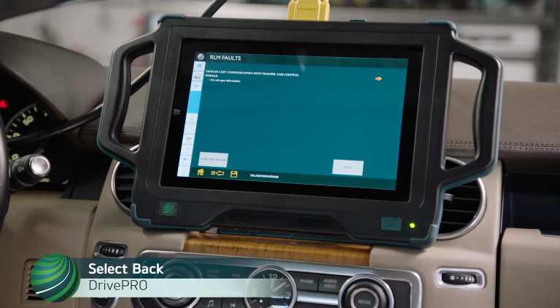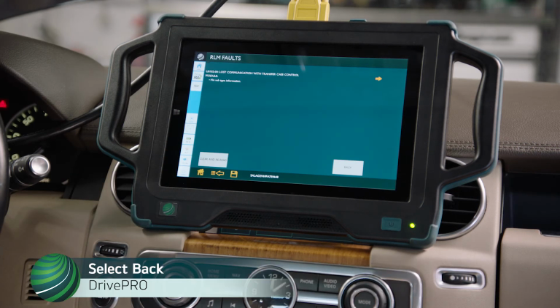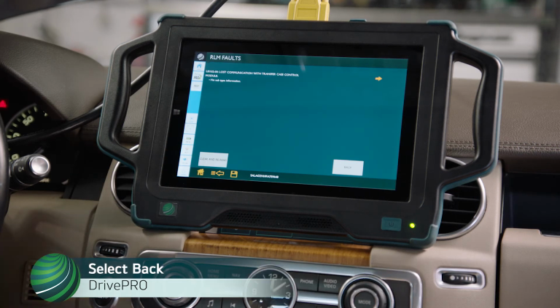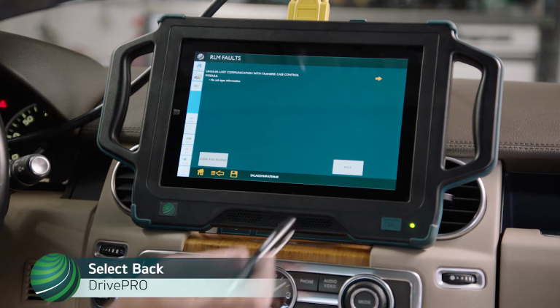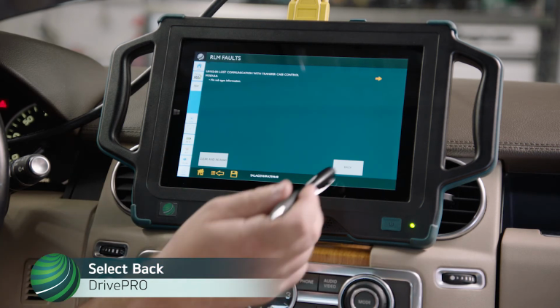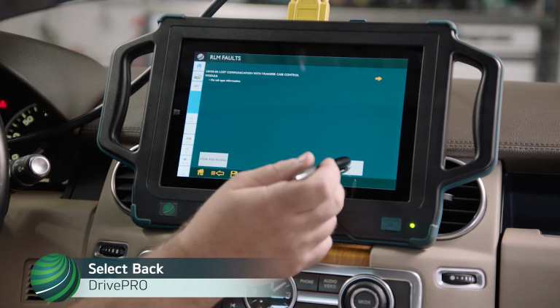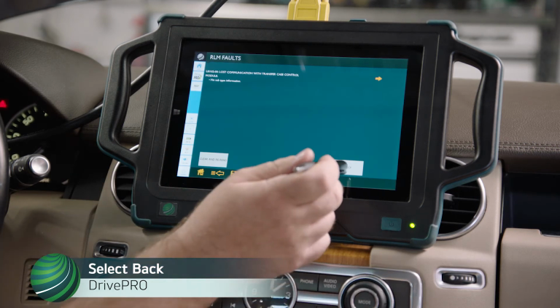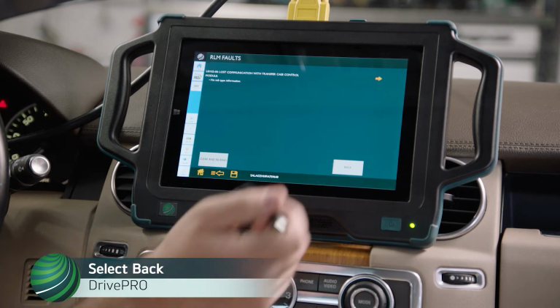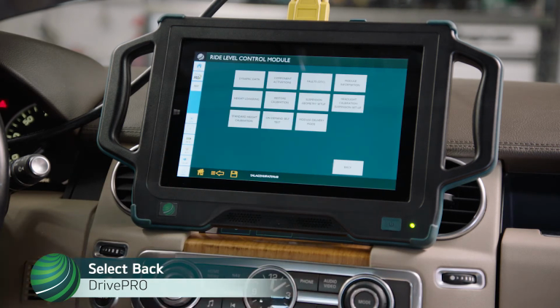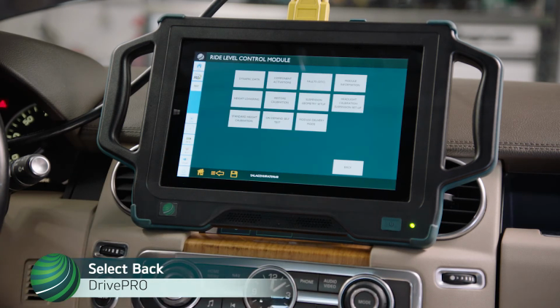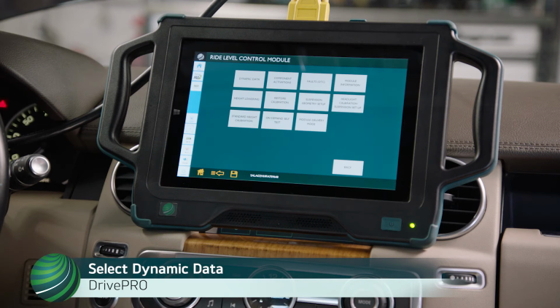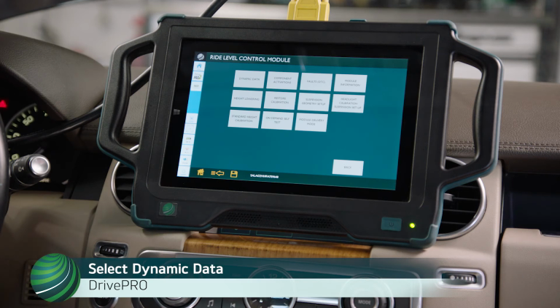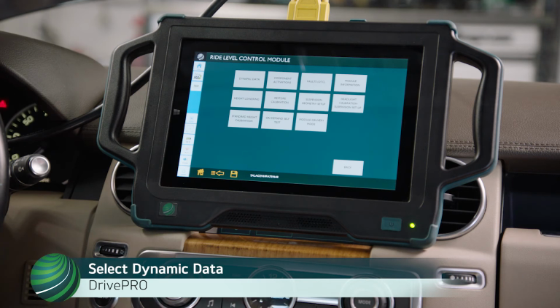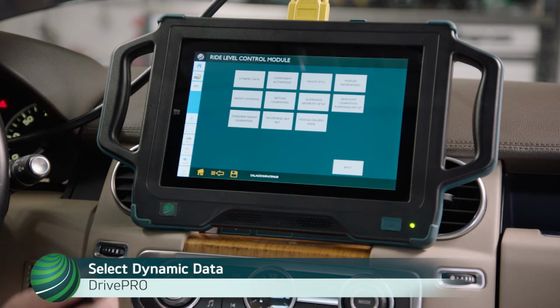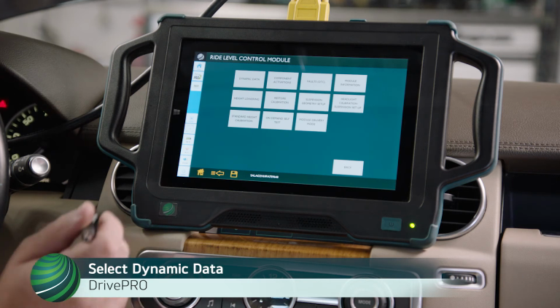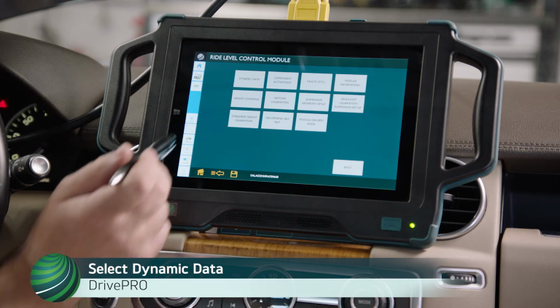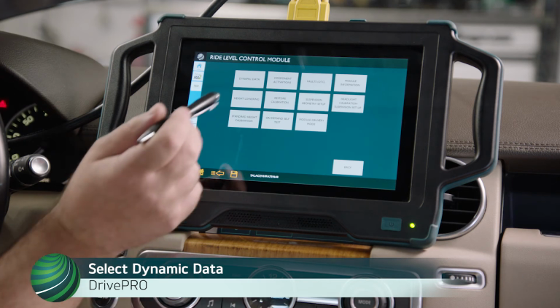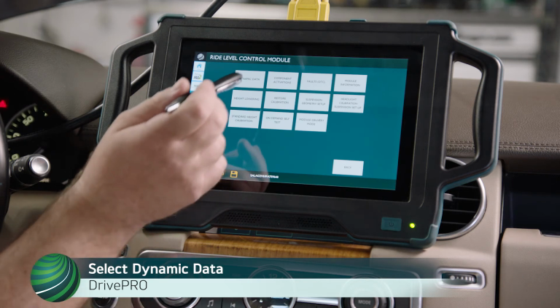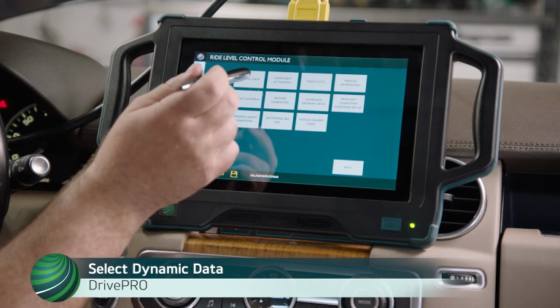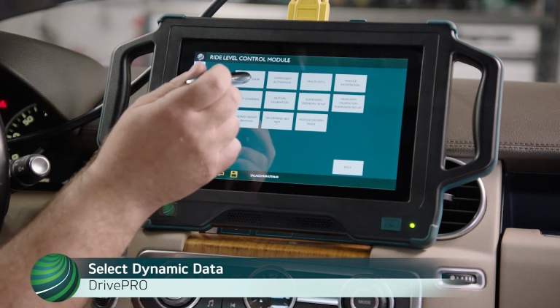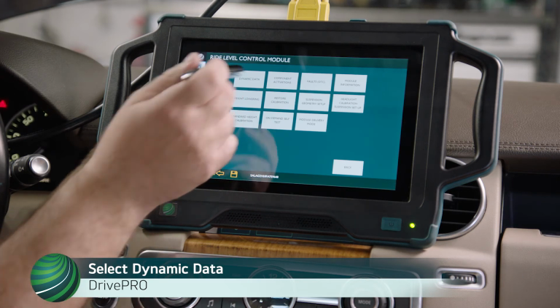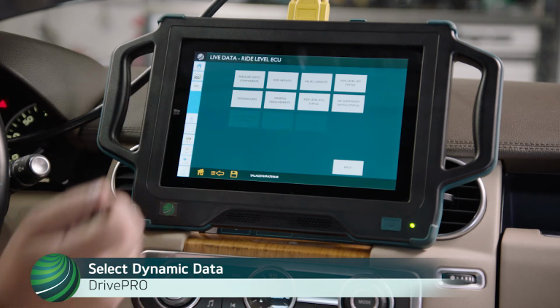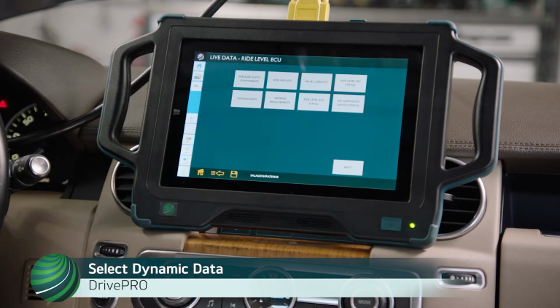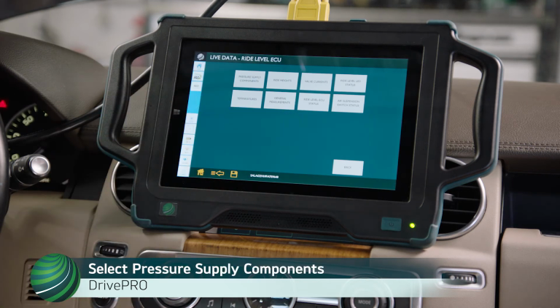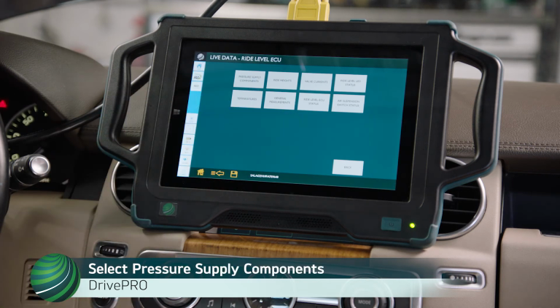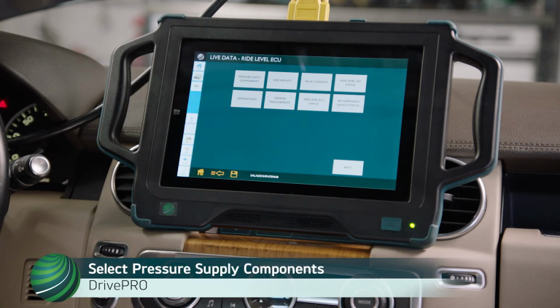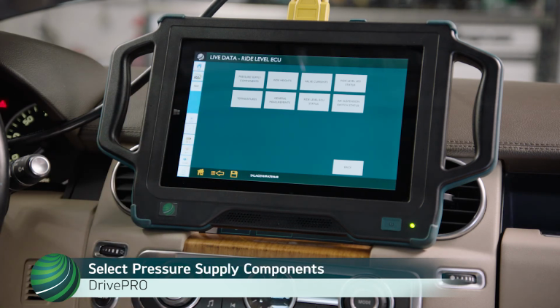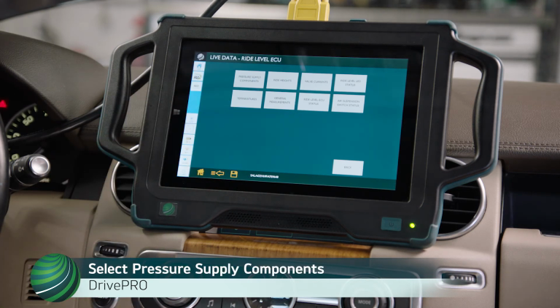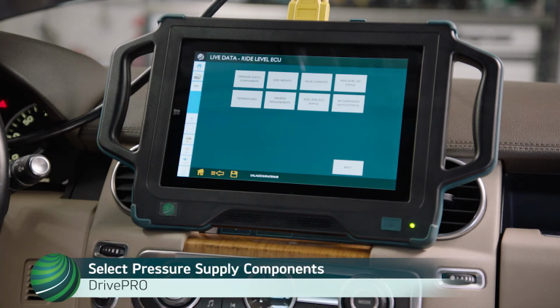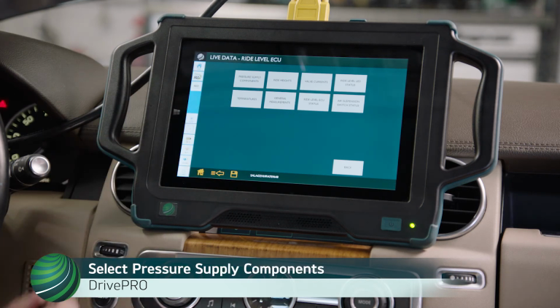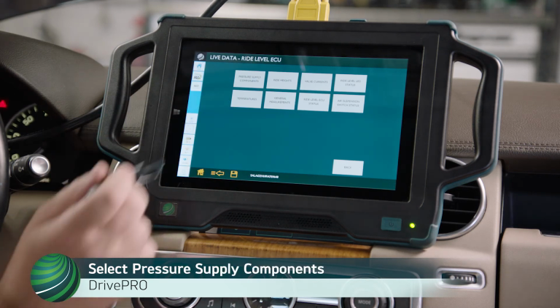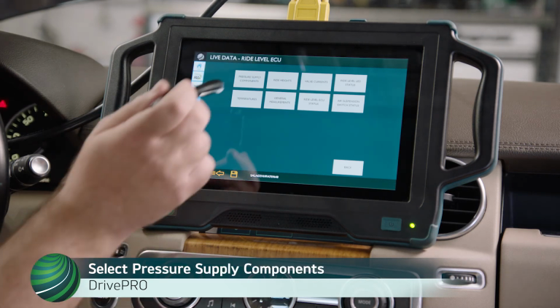Select Back, then select Dynamic Data, then select Pressure Supply Components.